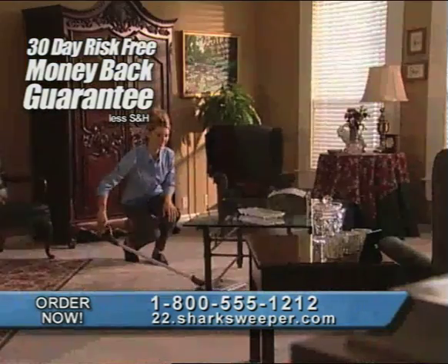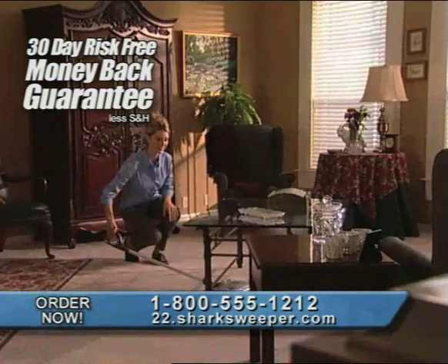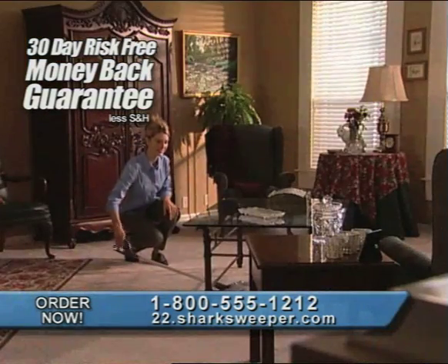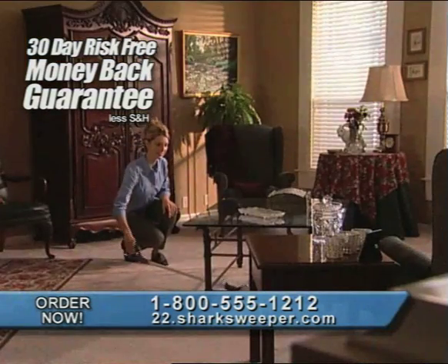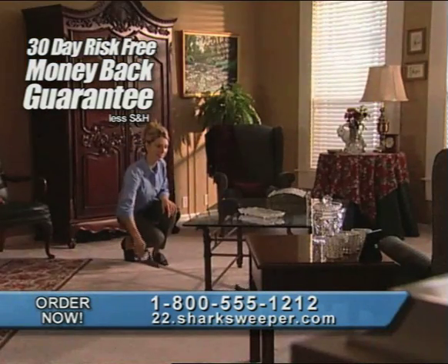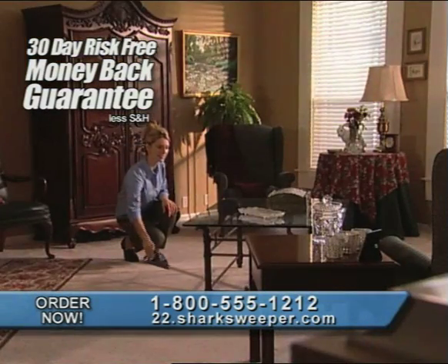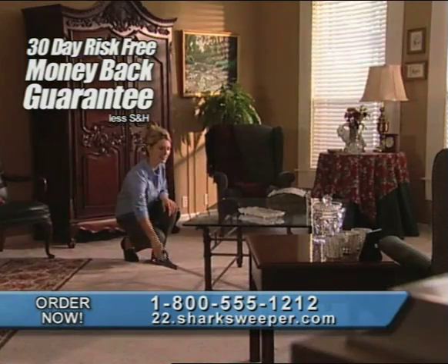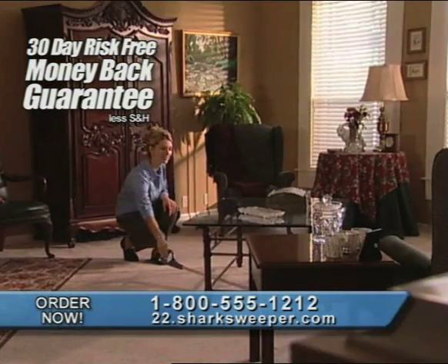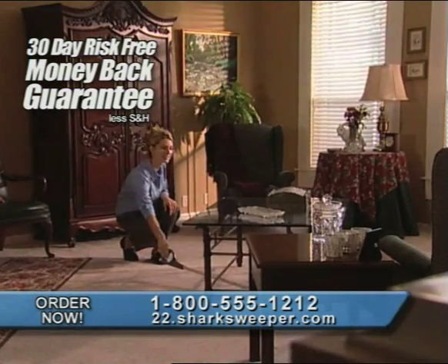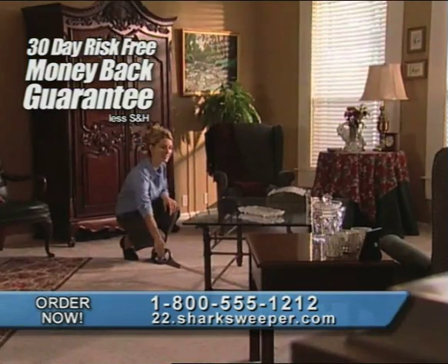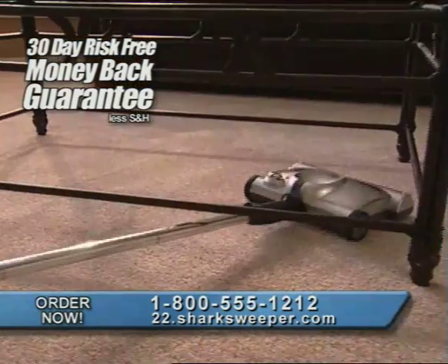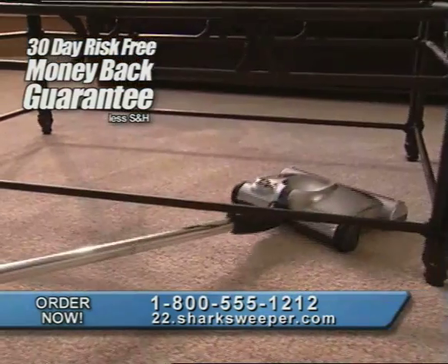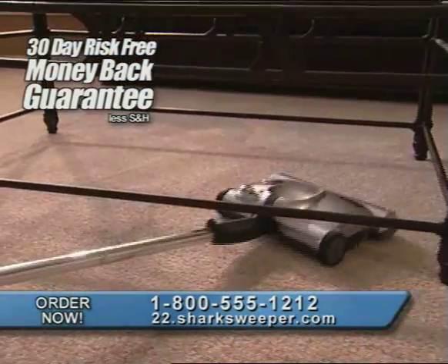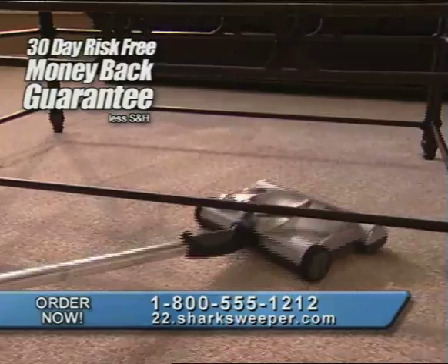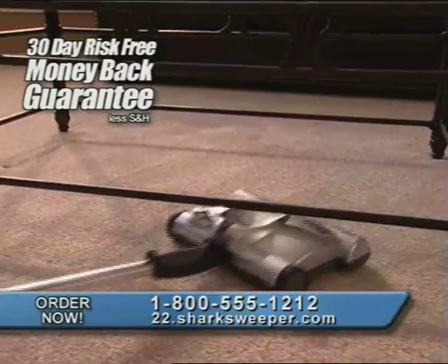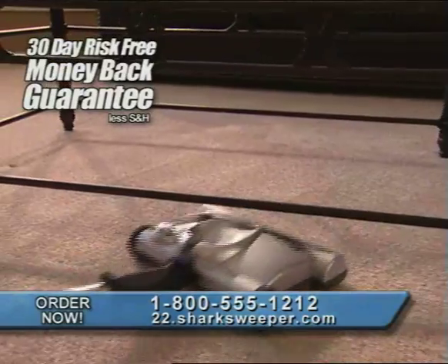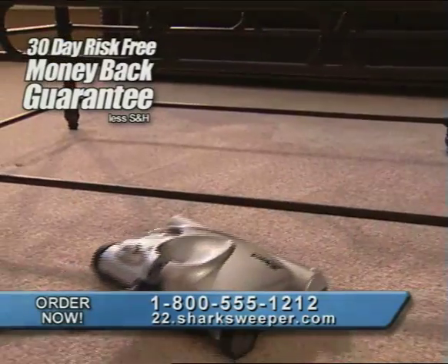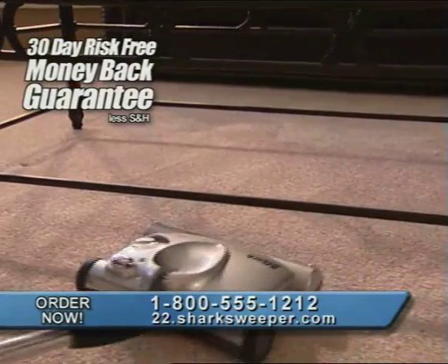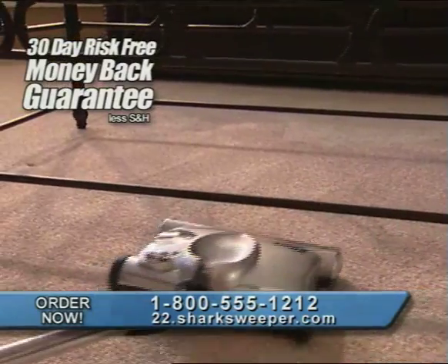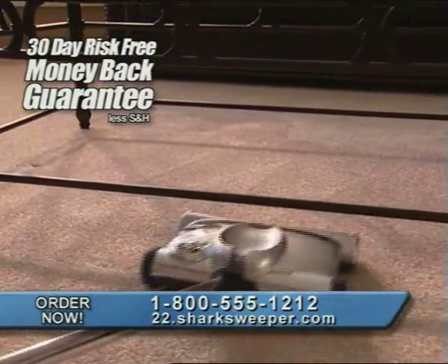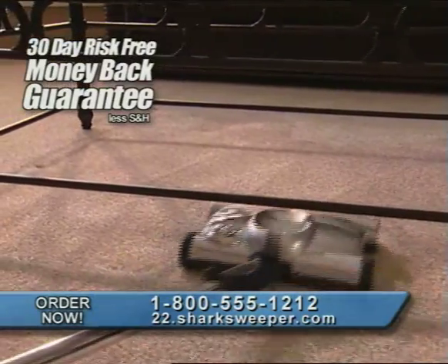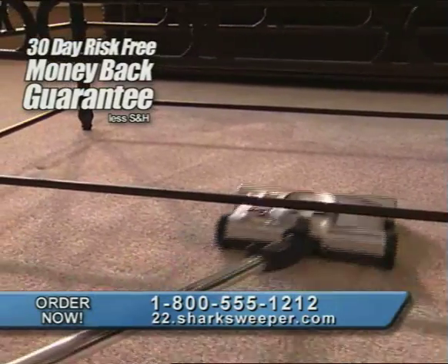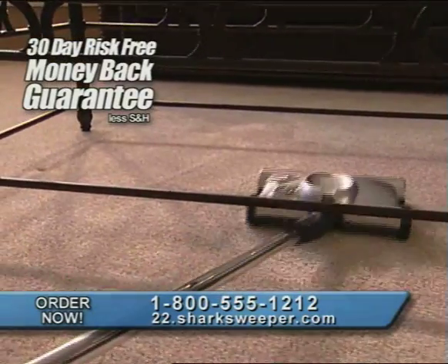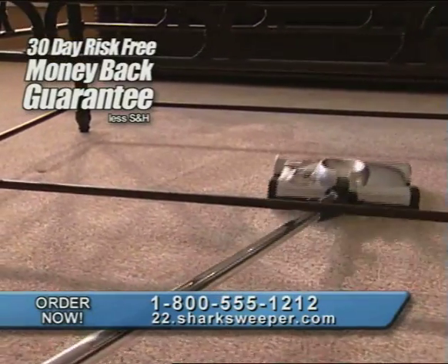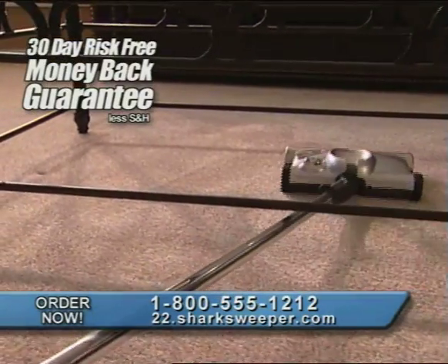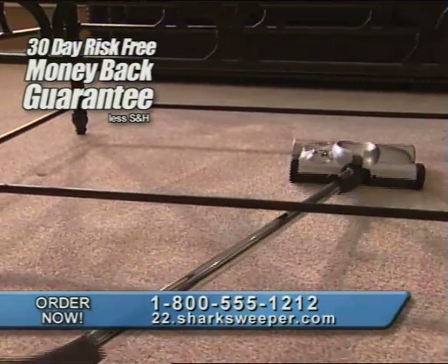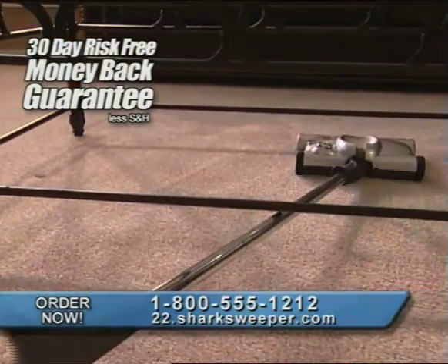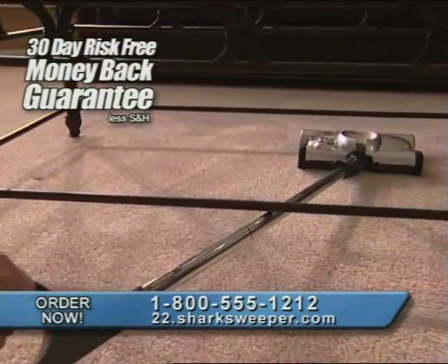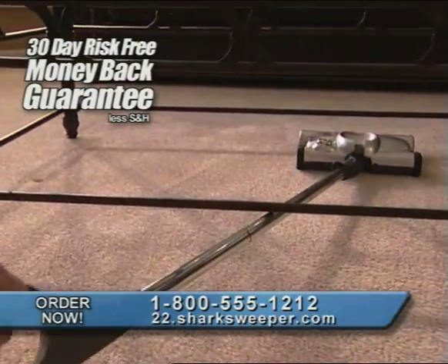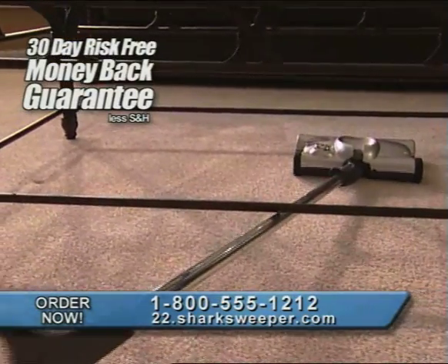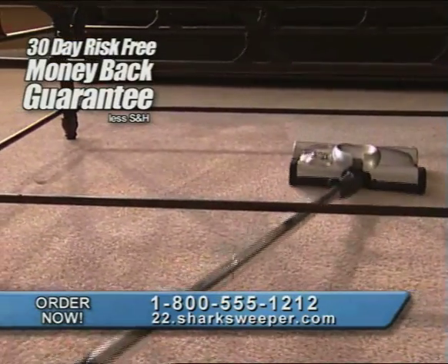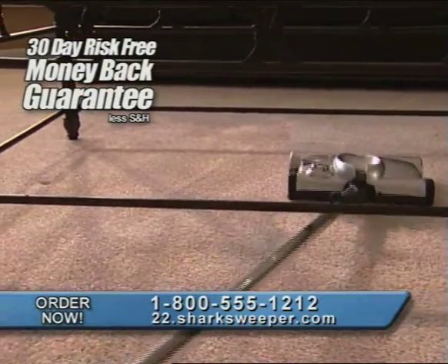Call now and bring the Shark Cordless Power Sweeper of the future into your home today.